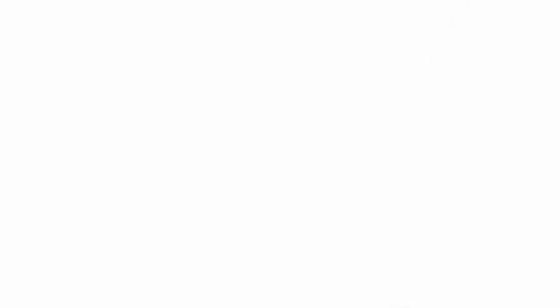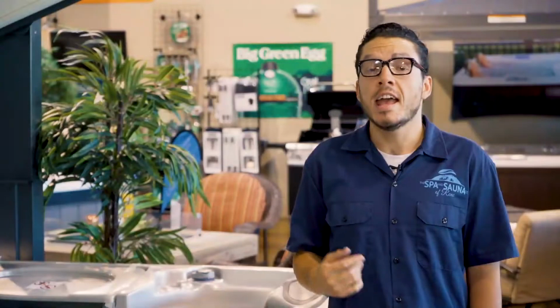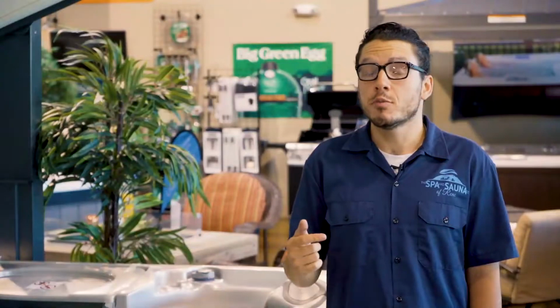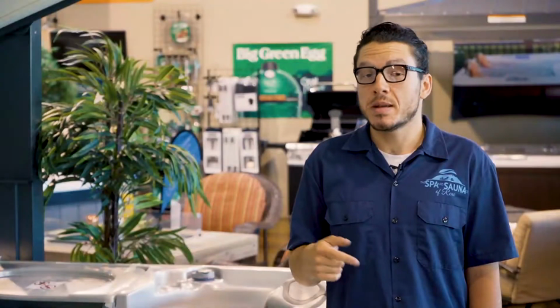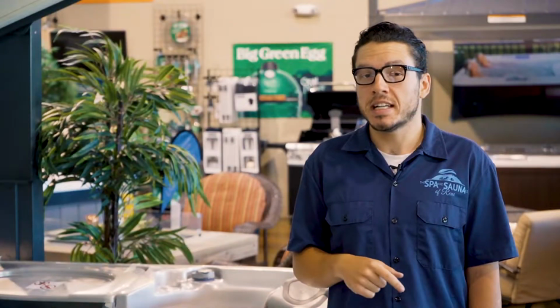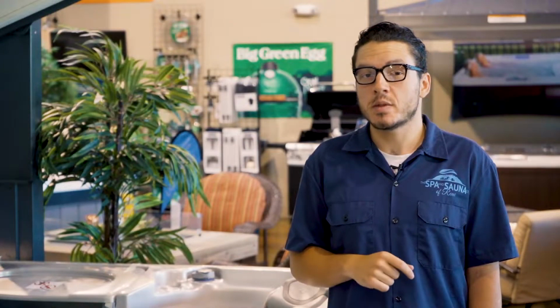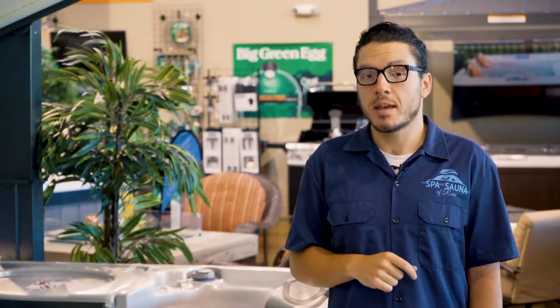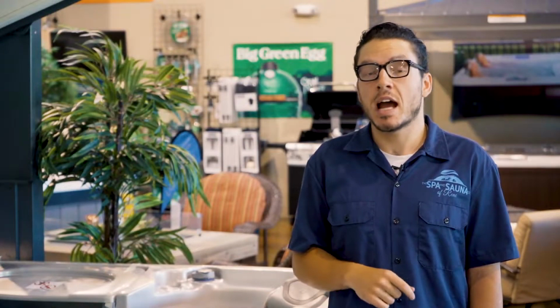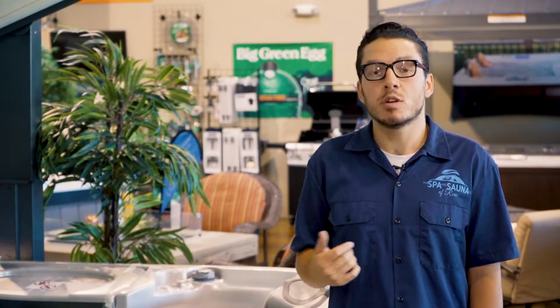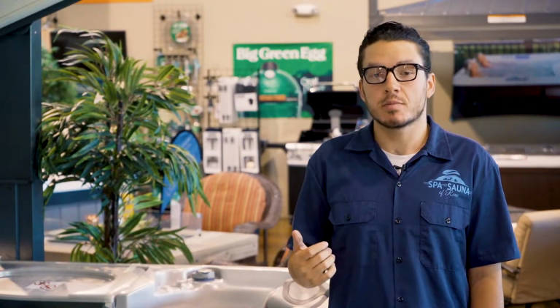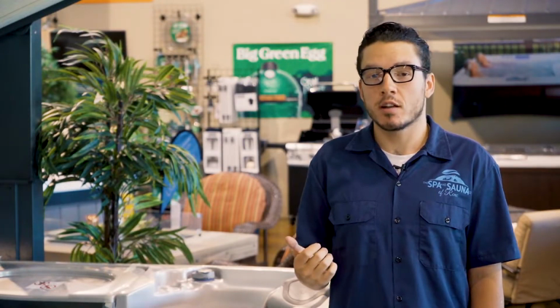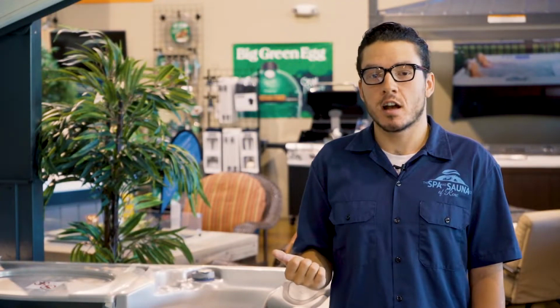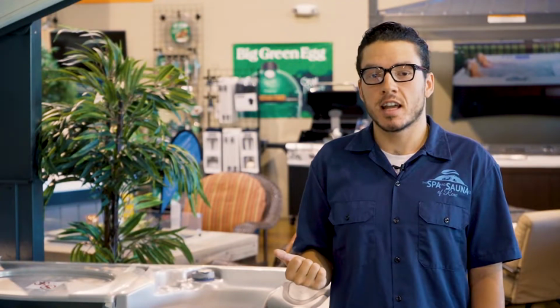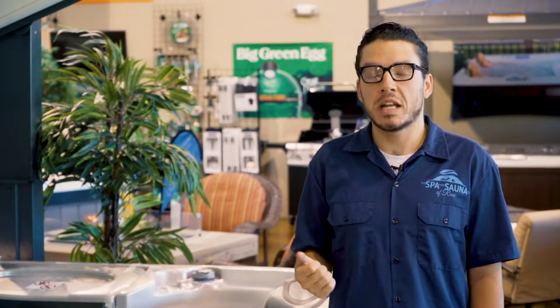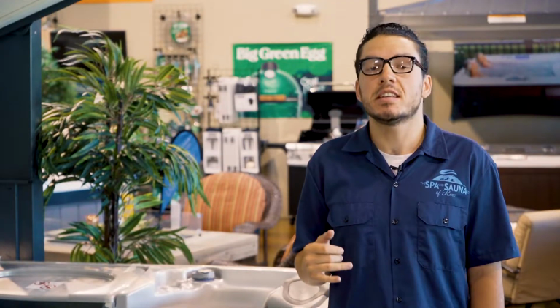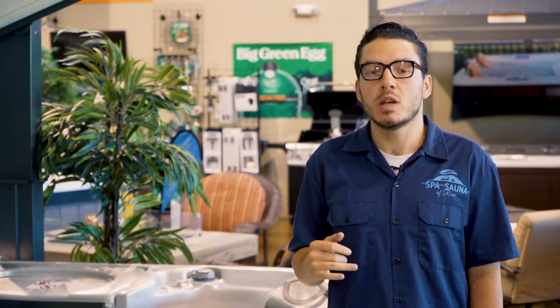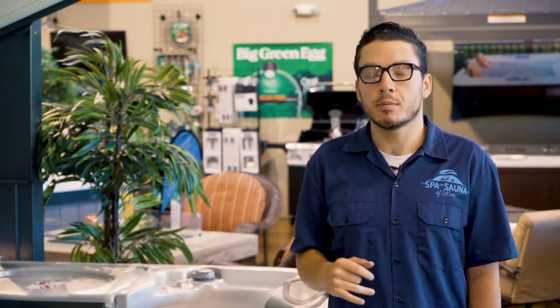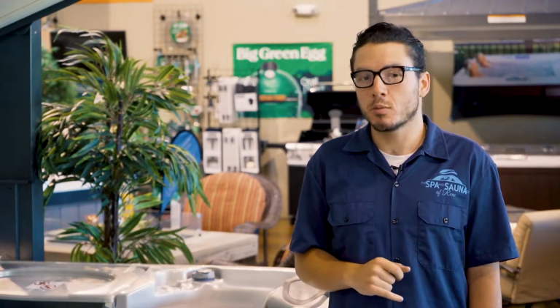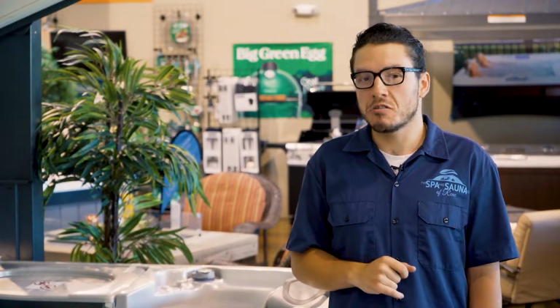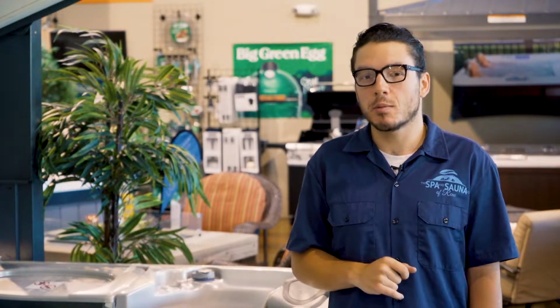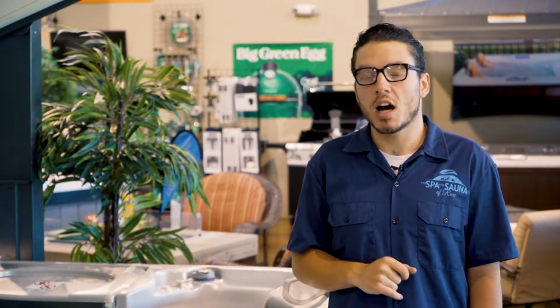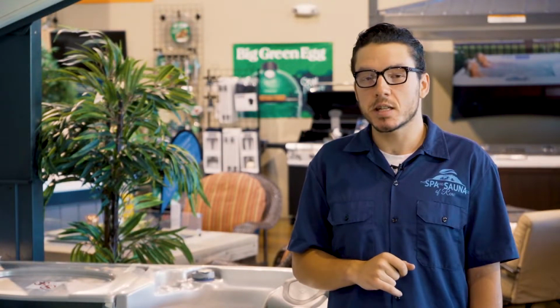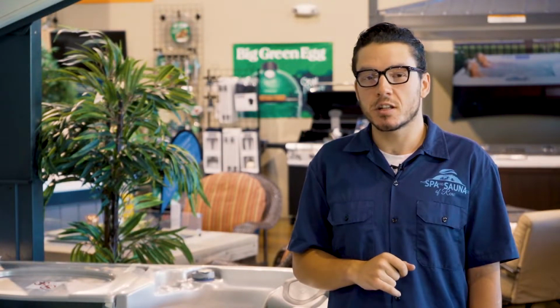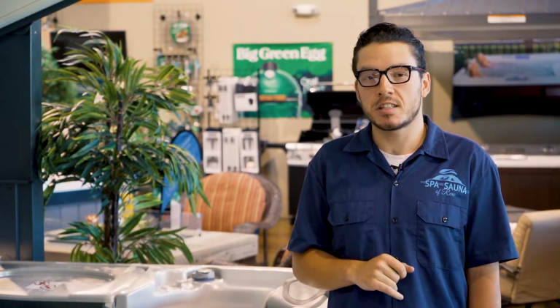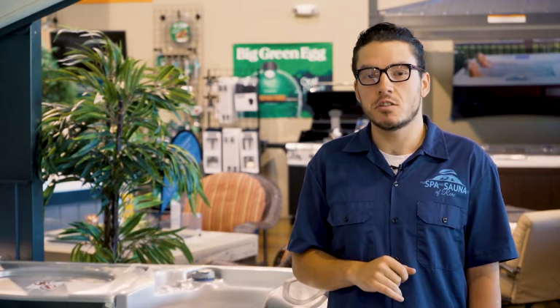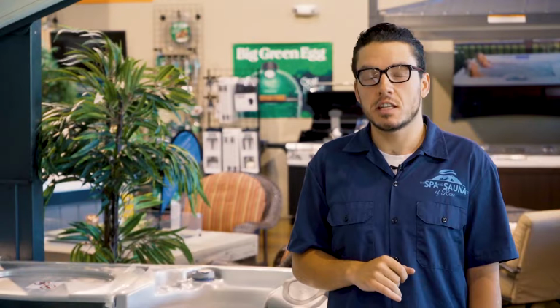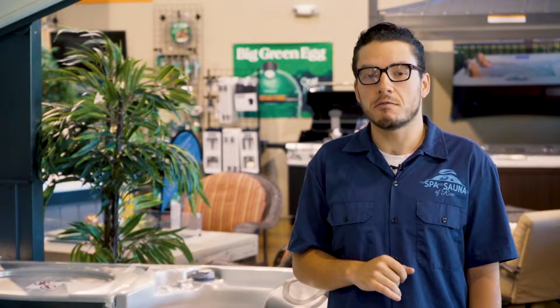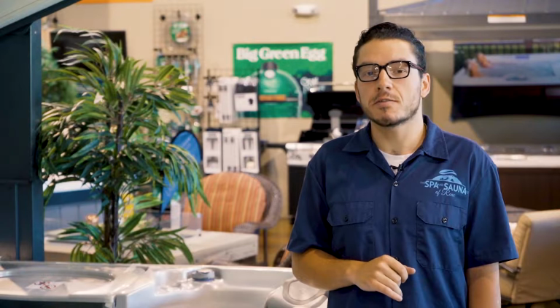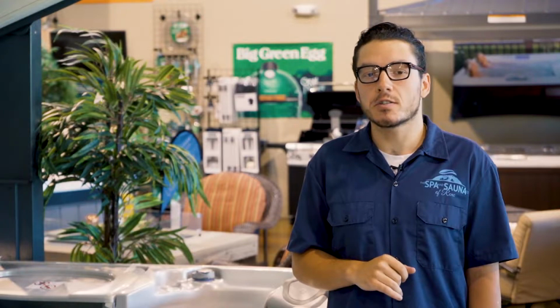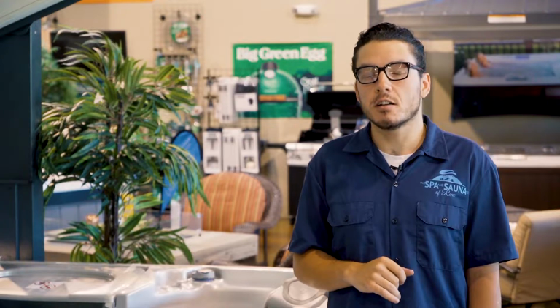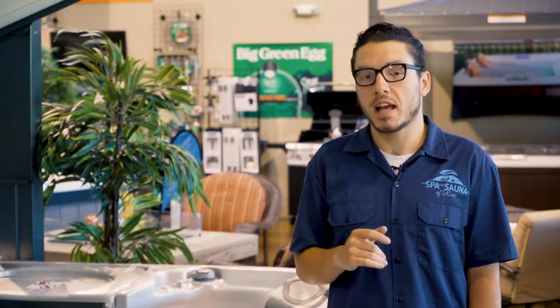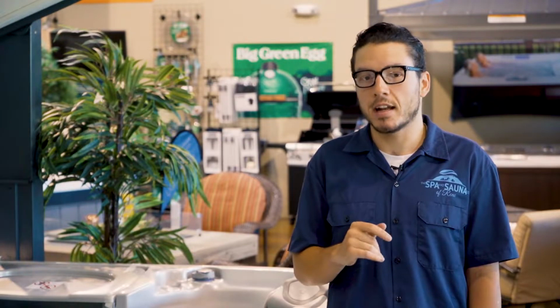Hey everybody, my name is Kamen. I'm with the Spa & Sauna Company. This week I'm going to bring you a couple of hot tub service issues that you can fix for yourself at home.